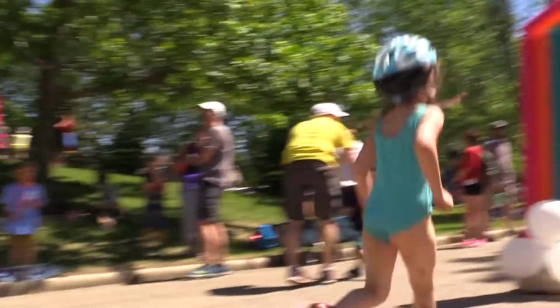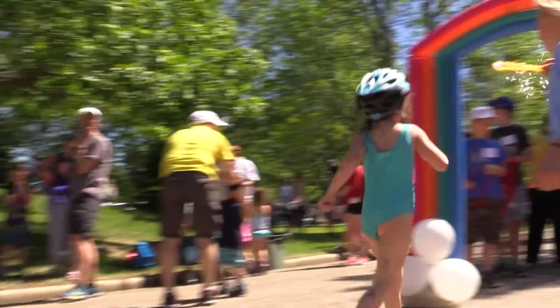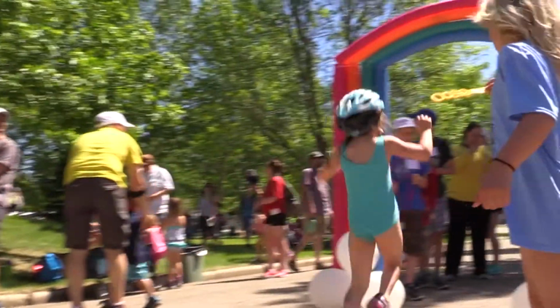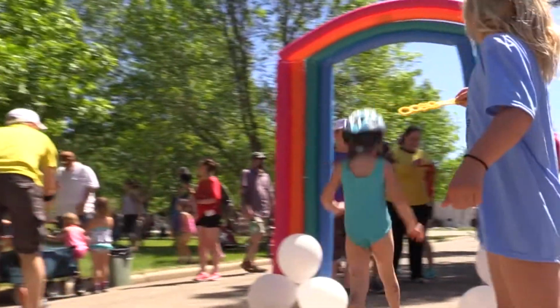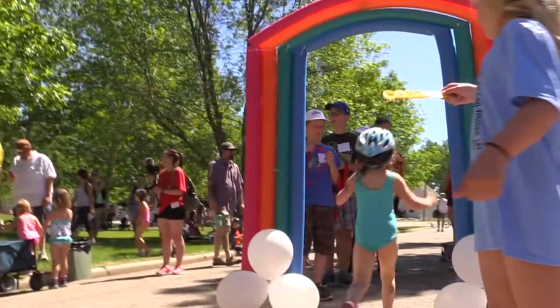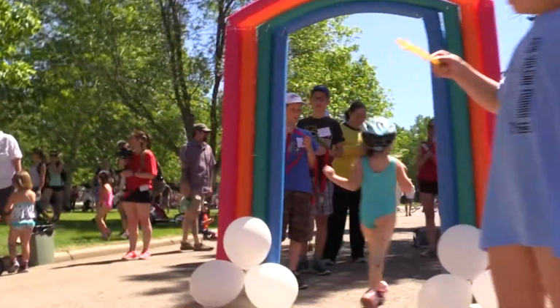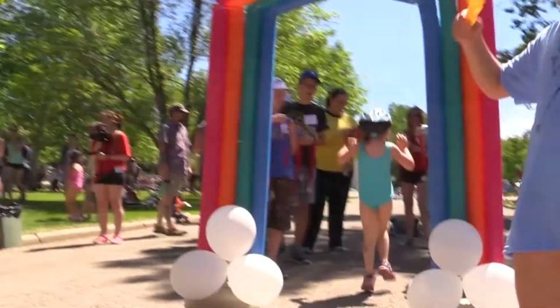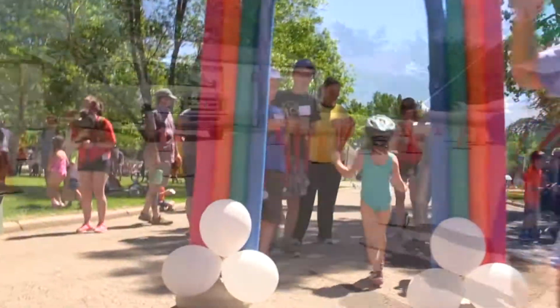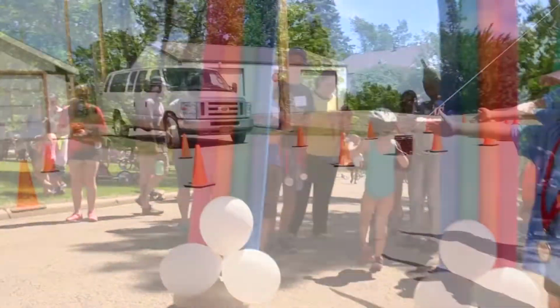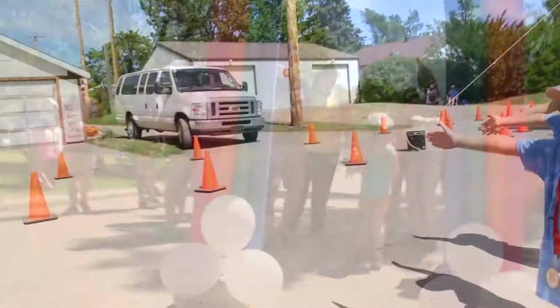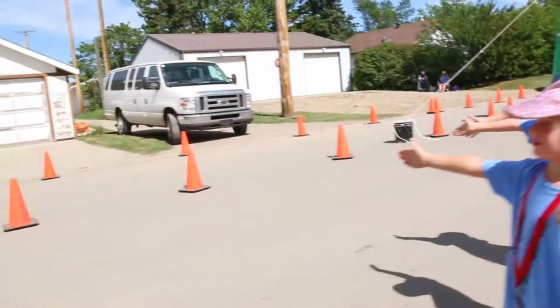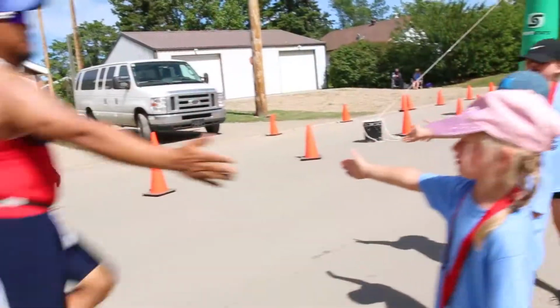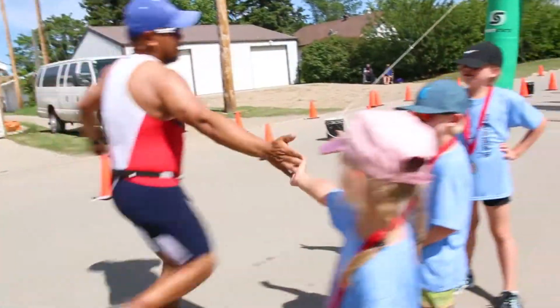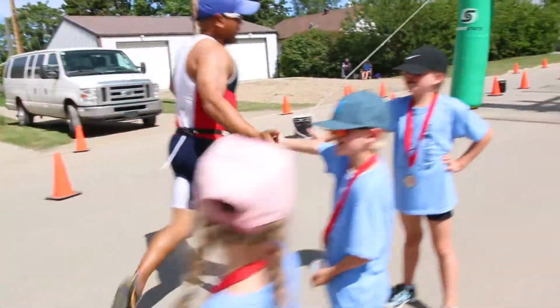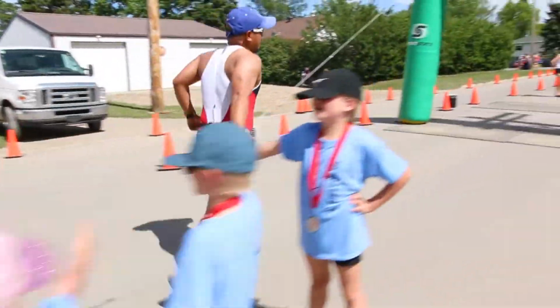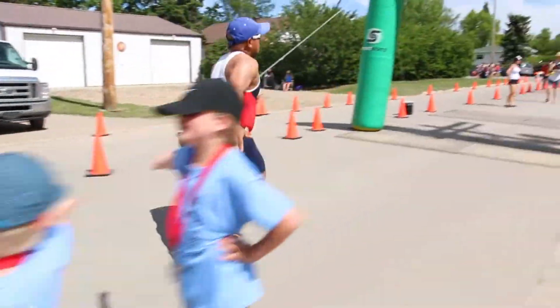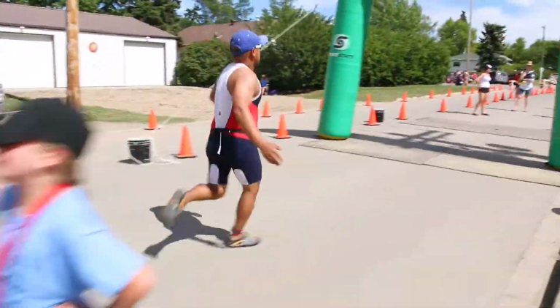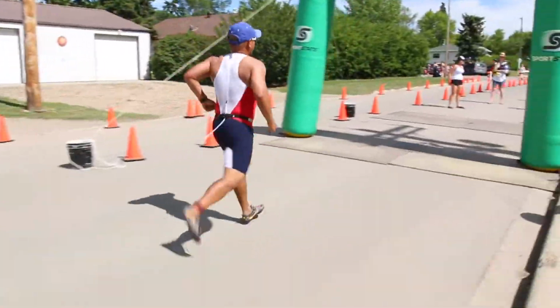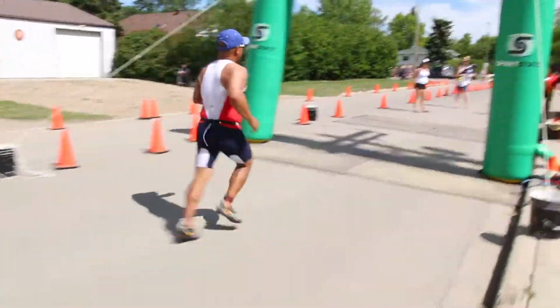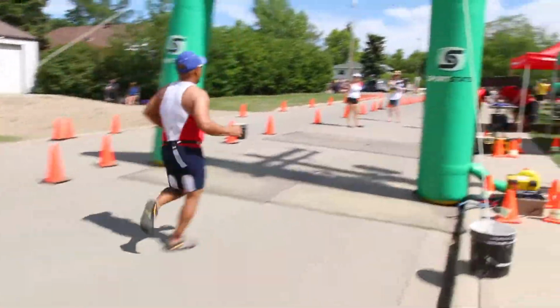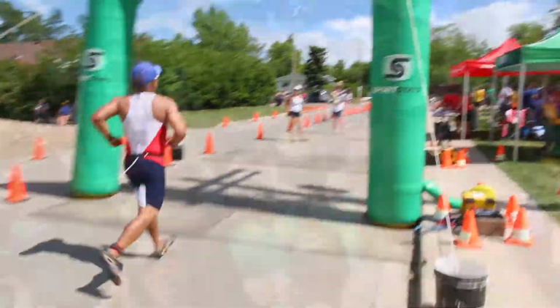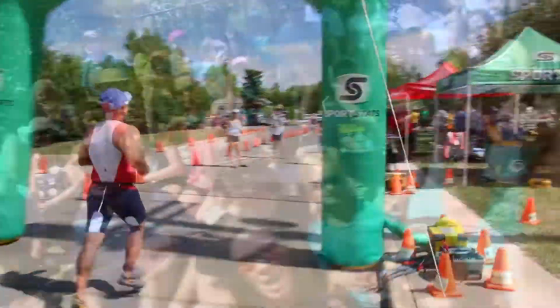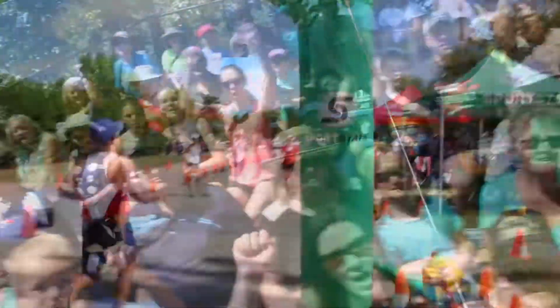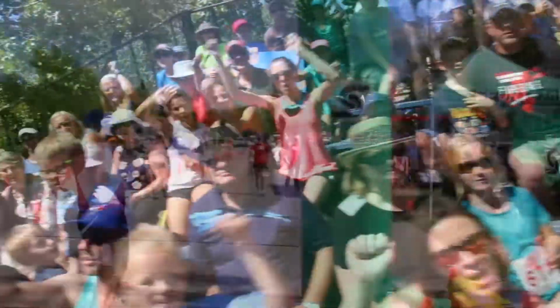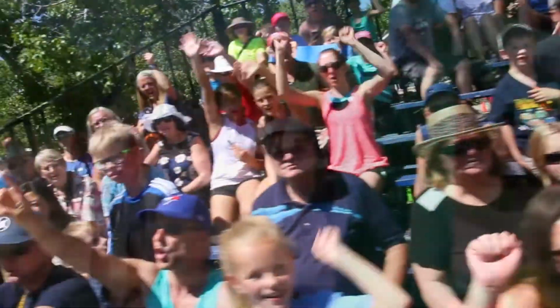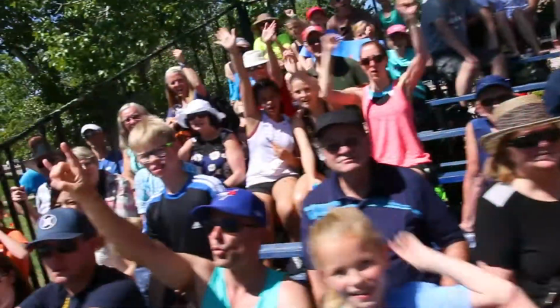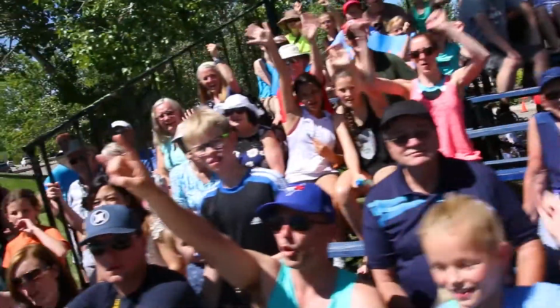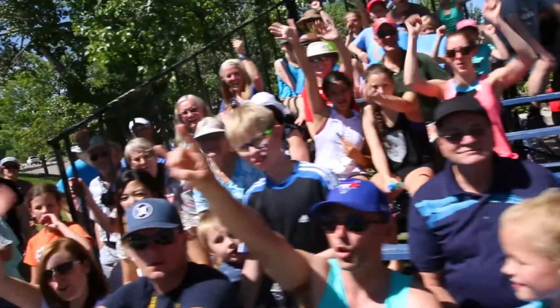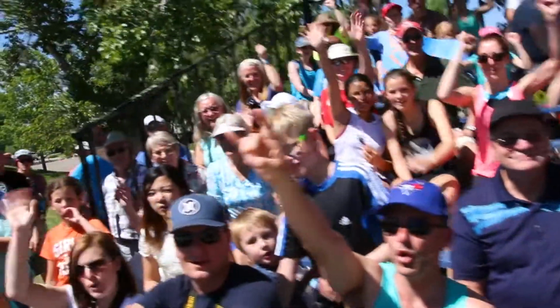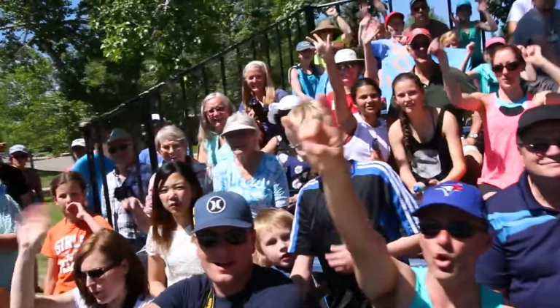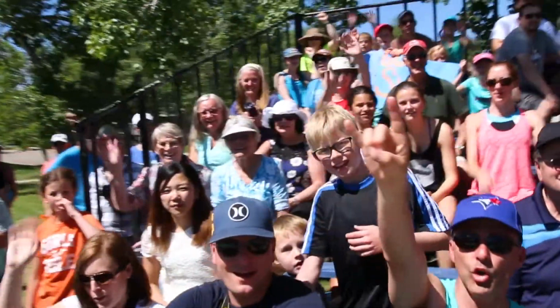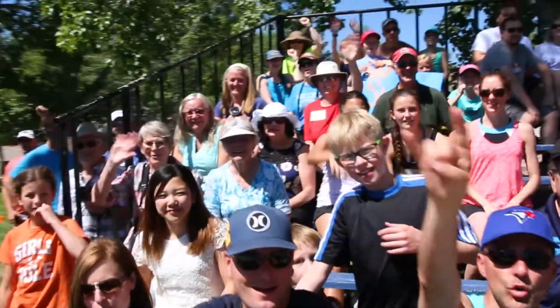Welcome to the Tin Man Triathlon. The following video will show you and your Timbit what to do during one of Vulcan's most exciting and enjoyable days.